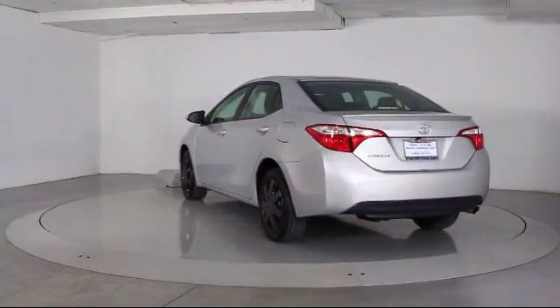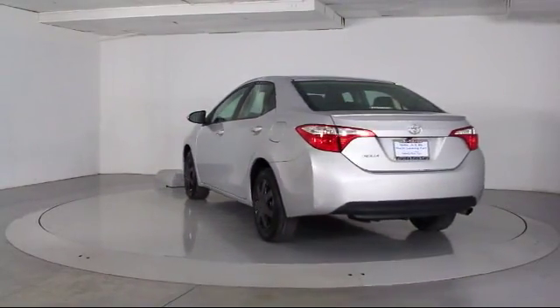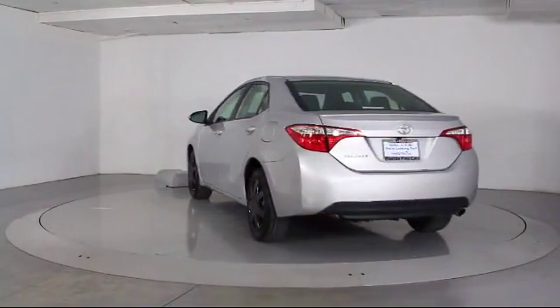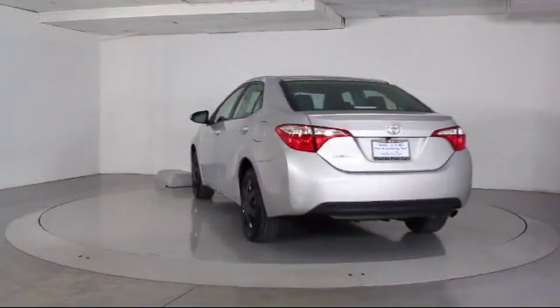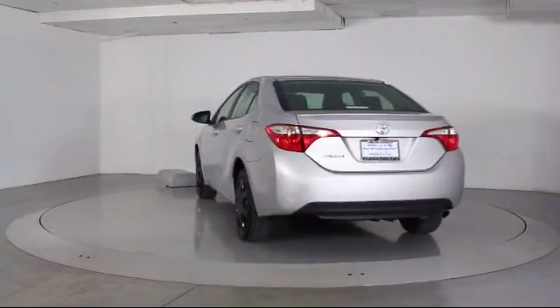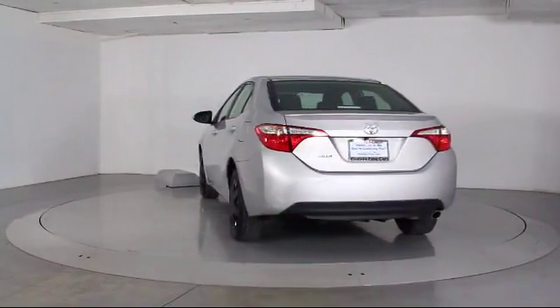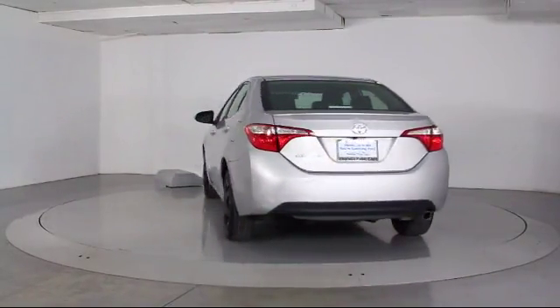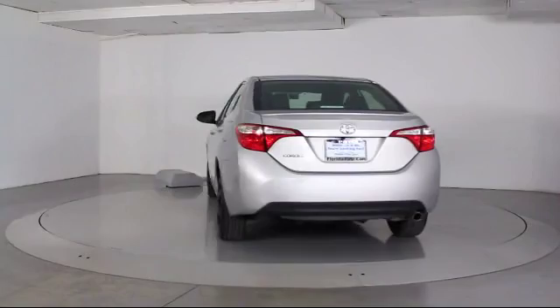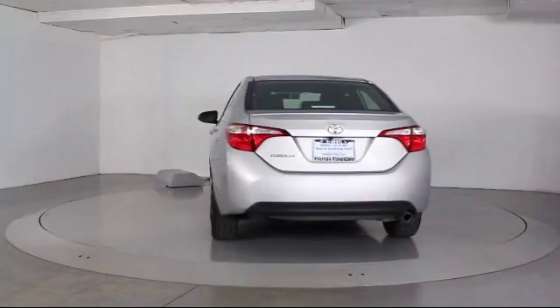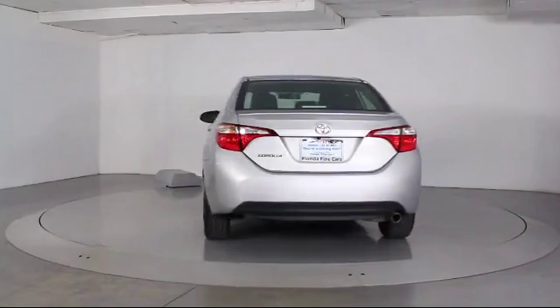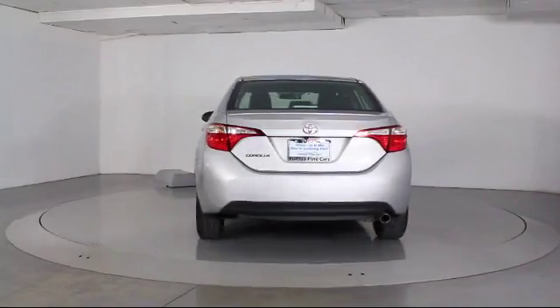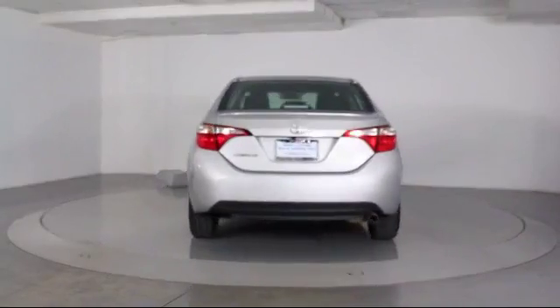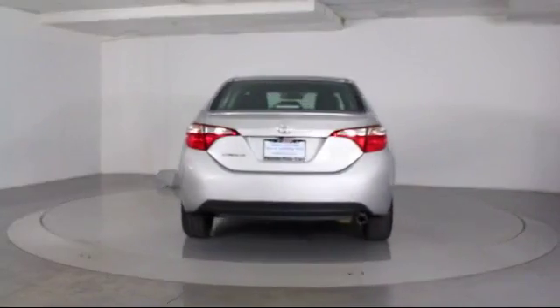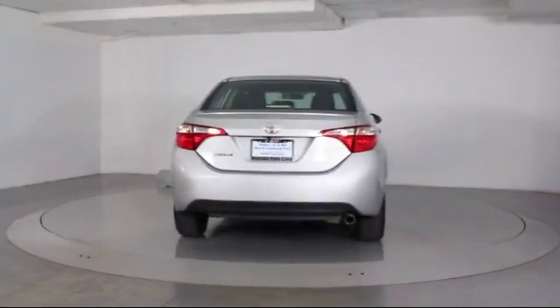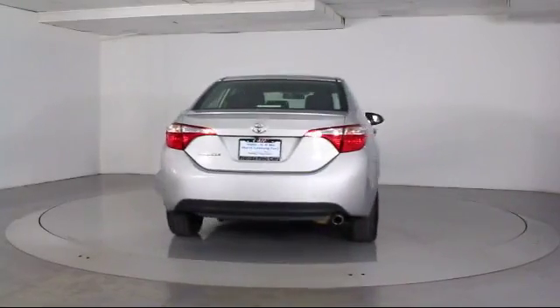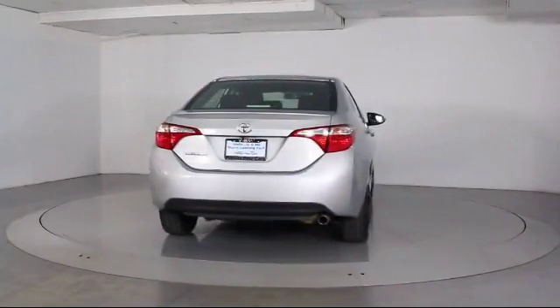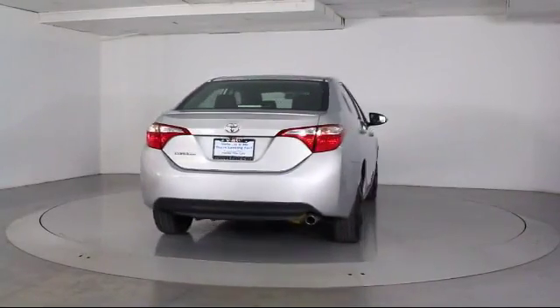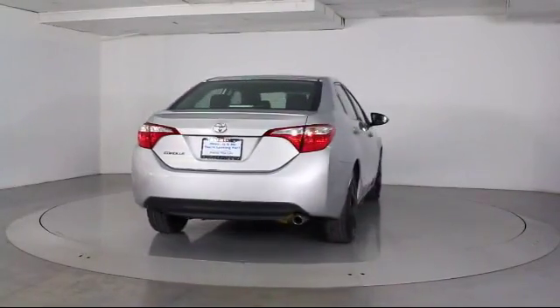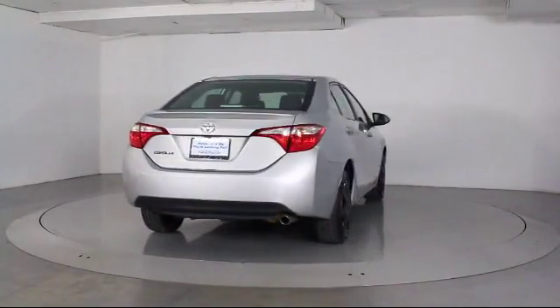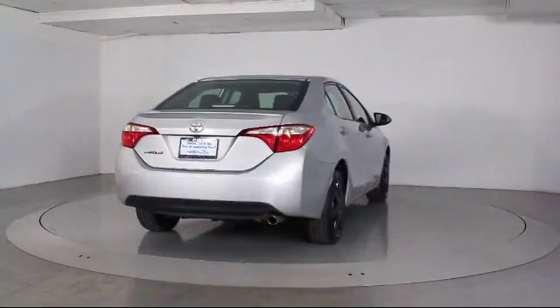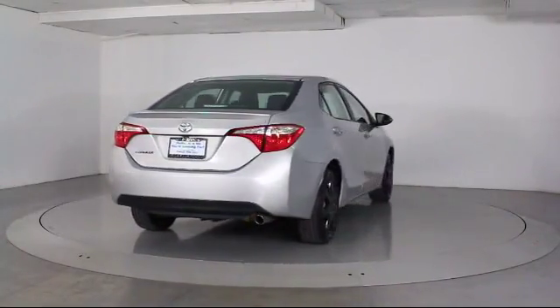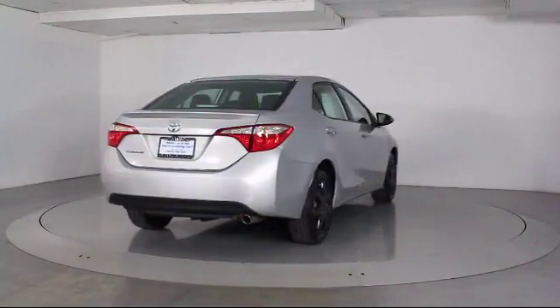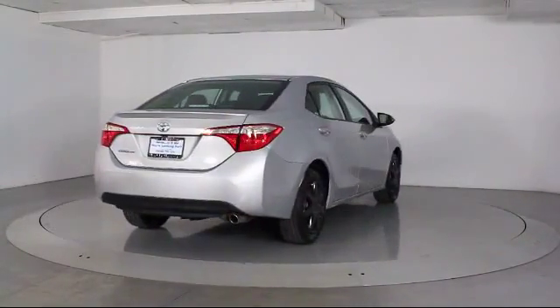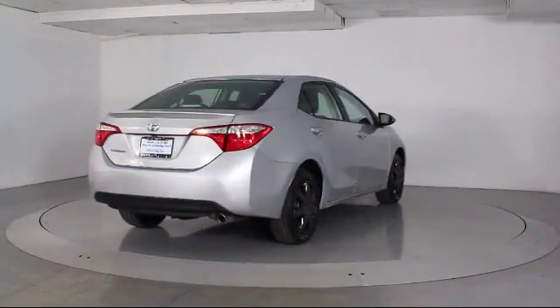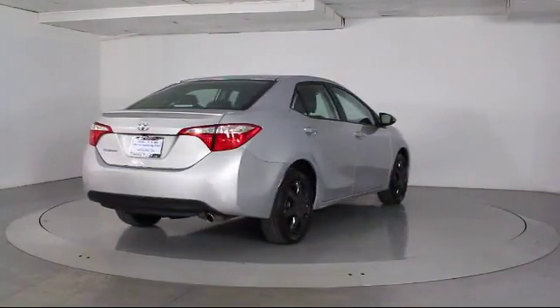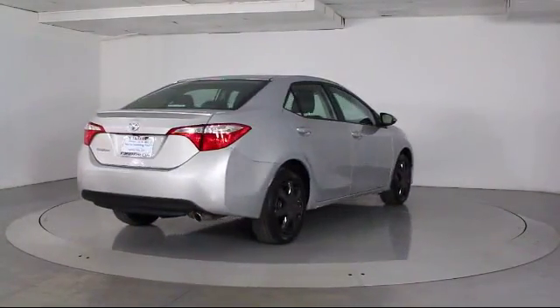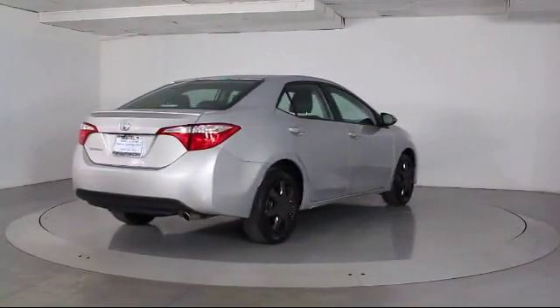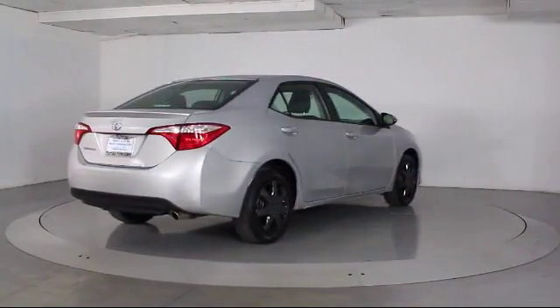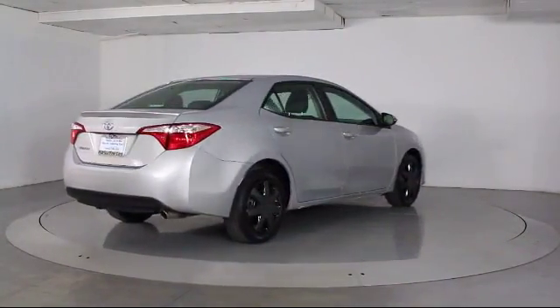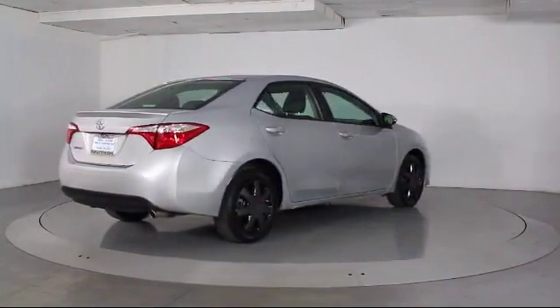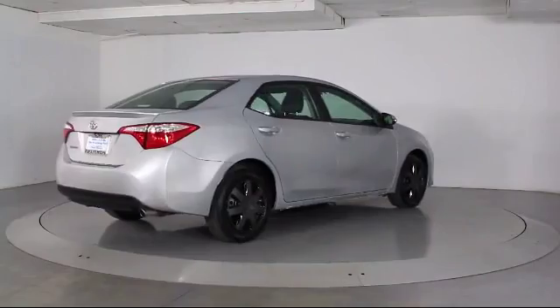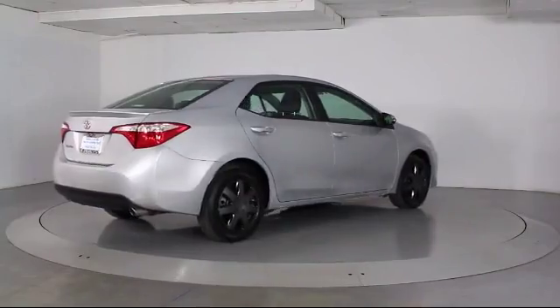Additional features include anti-lock braking, a telescoping steering wheel, and bucket seats. The vehicle has less than 45,000 miles on the odometer.